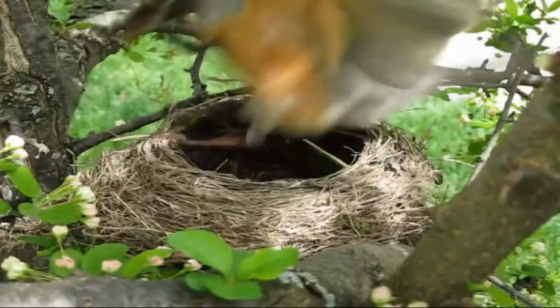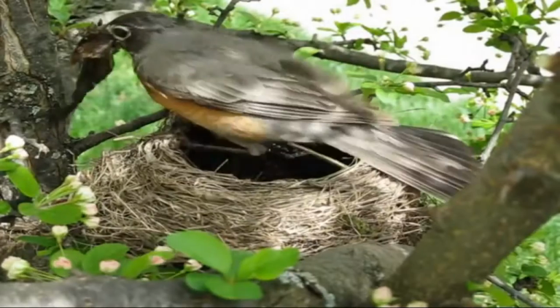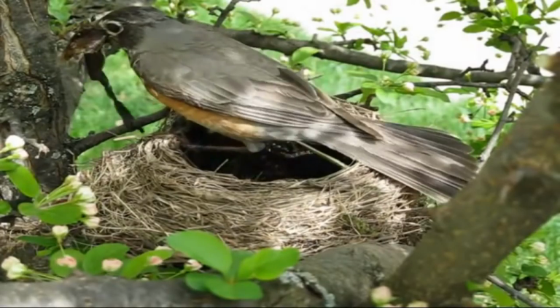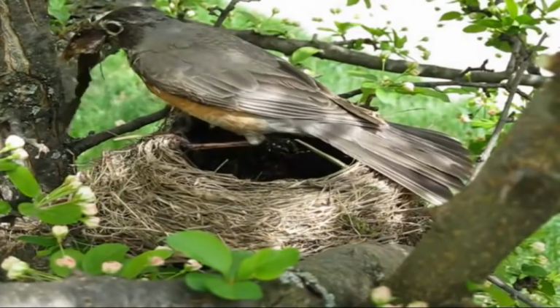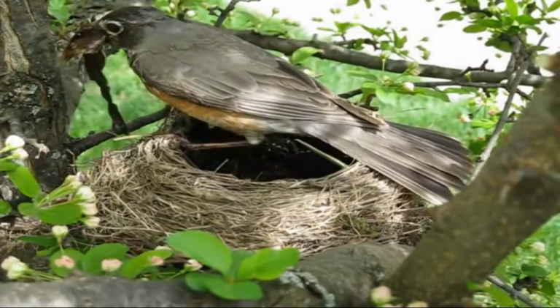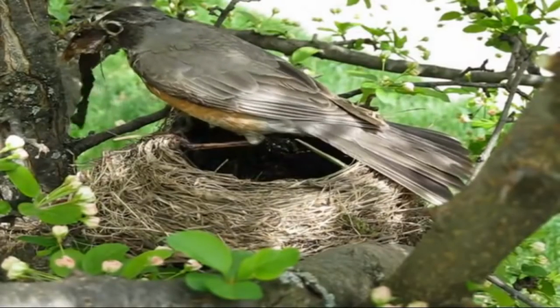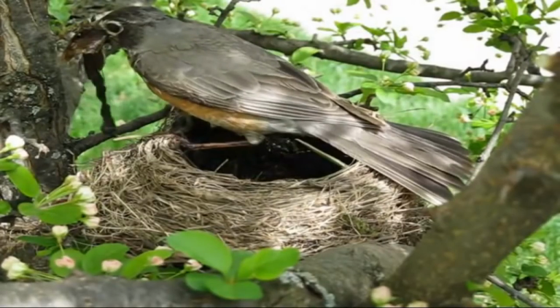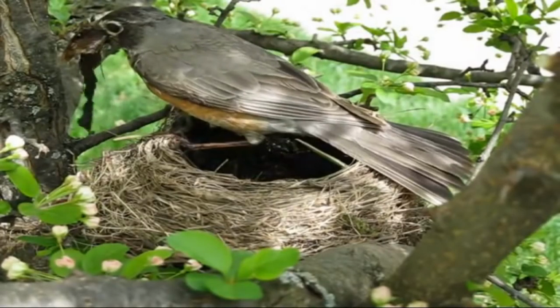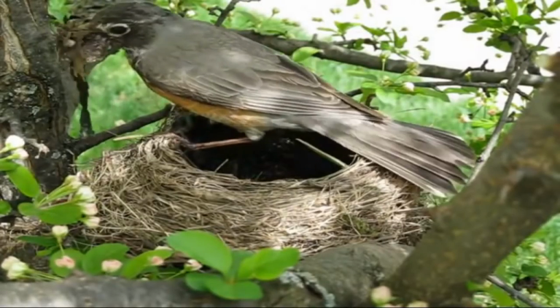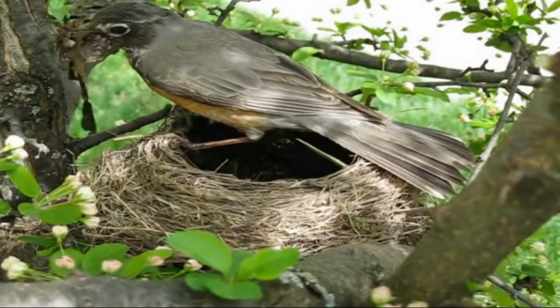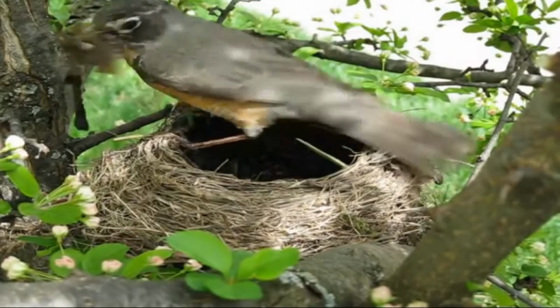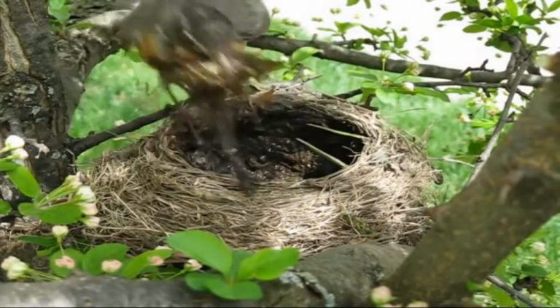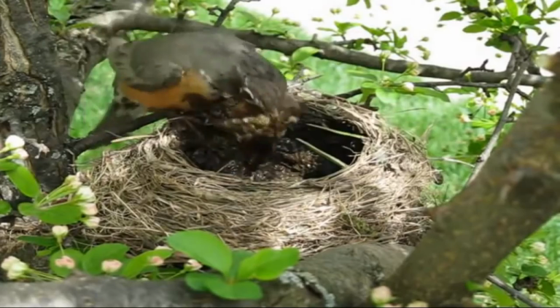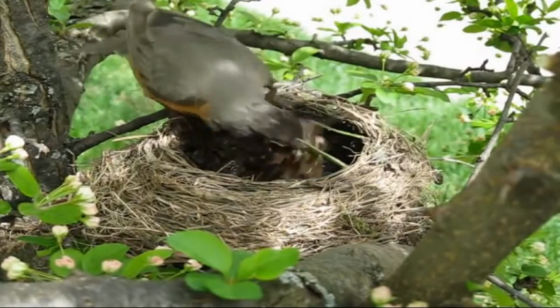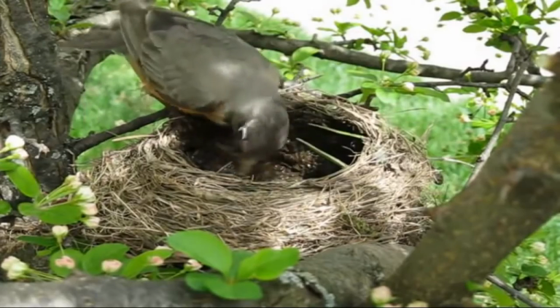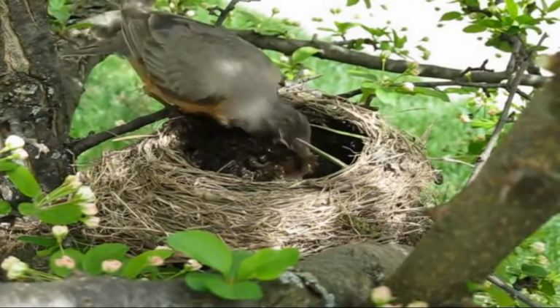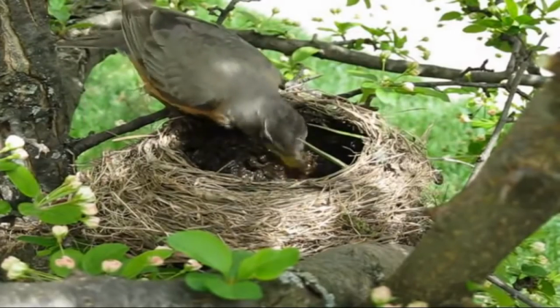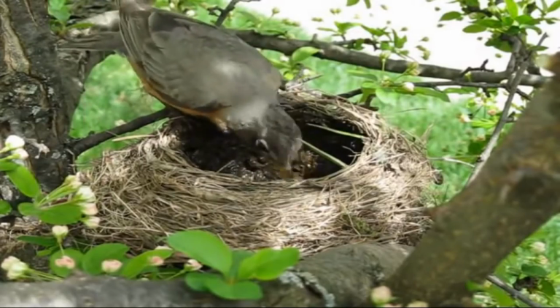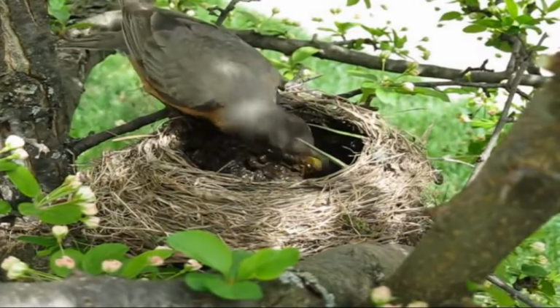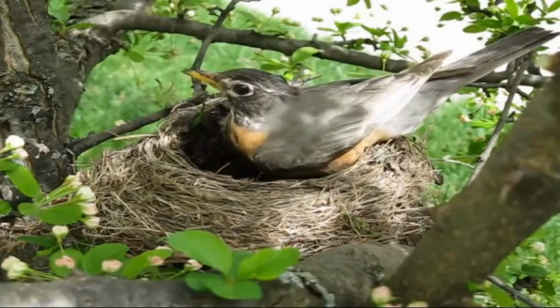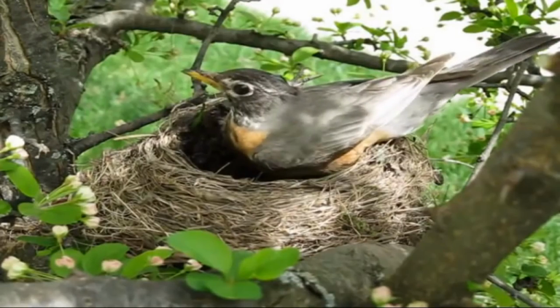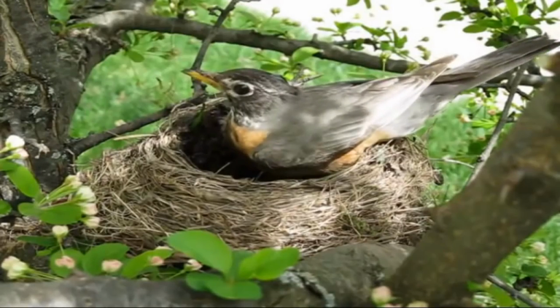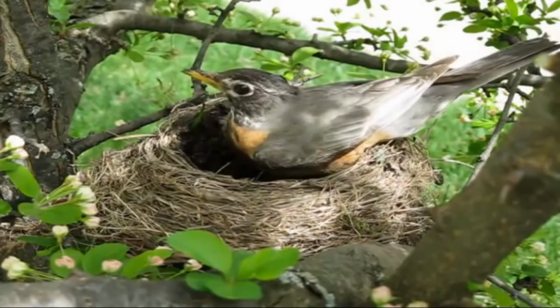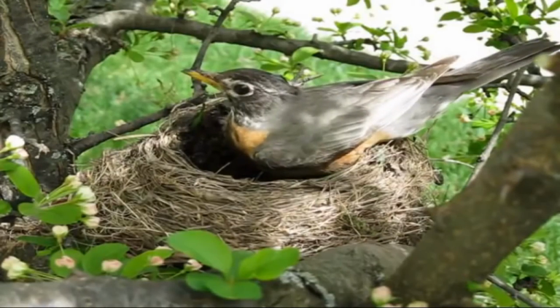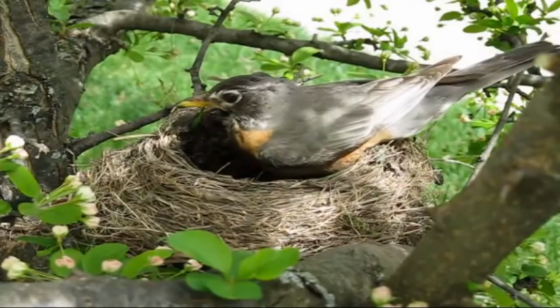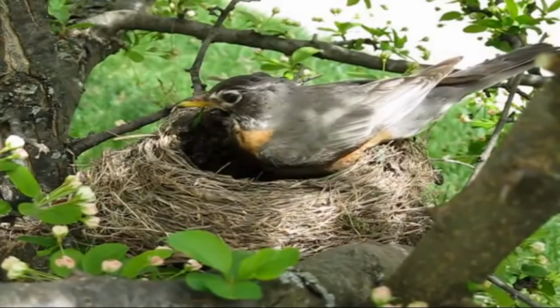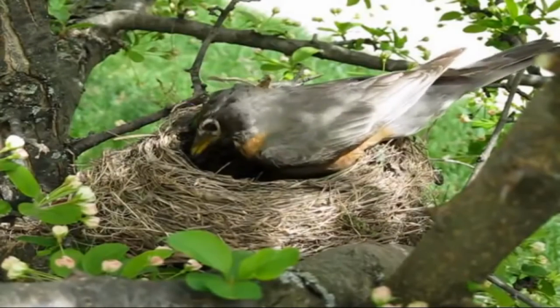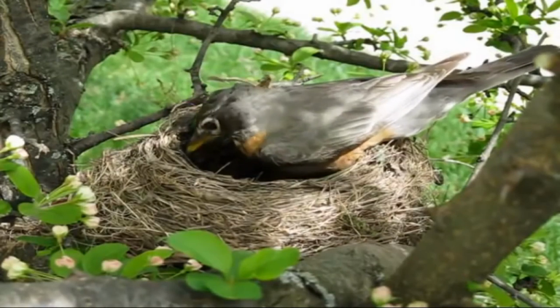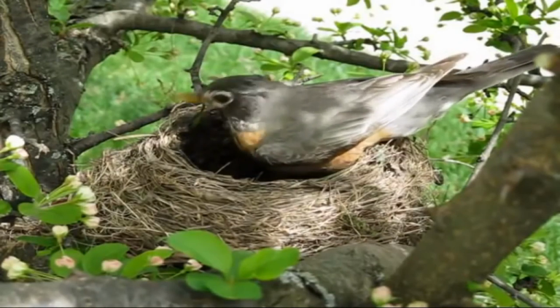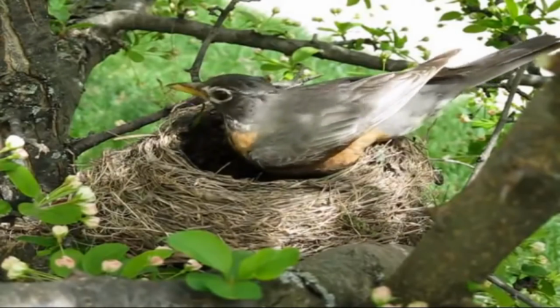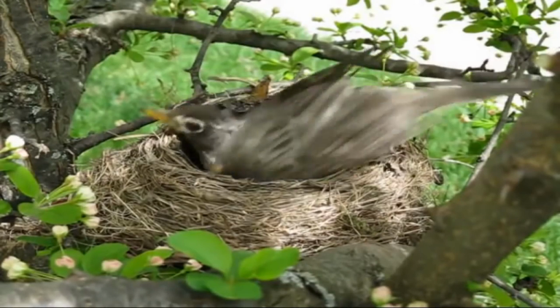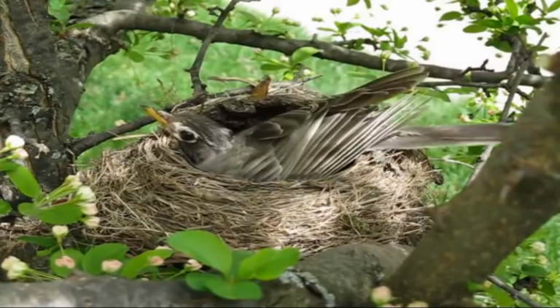The Robin forms a commensalistic relationship with trees when they build a nest in them, since it benefits the Robin and has no real effect on the tree.